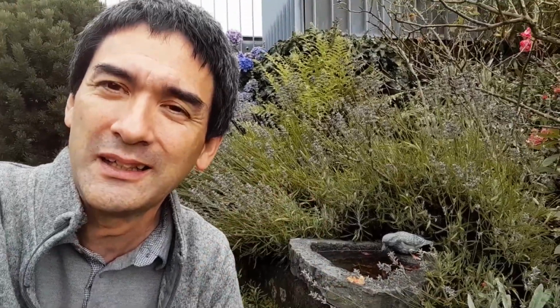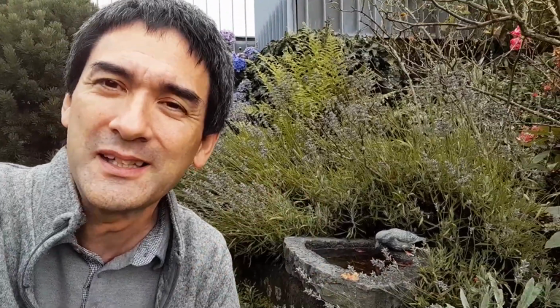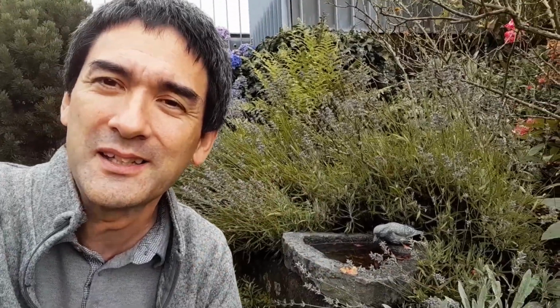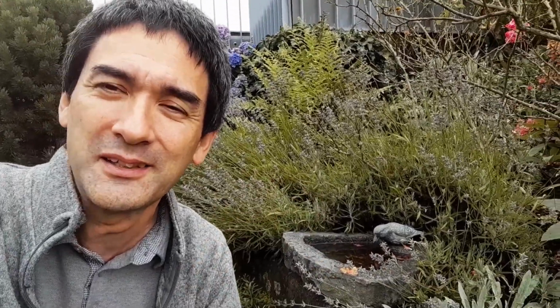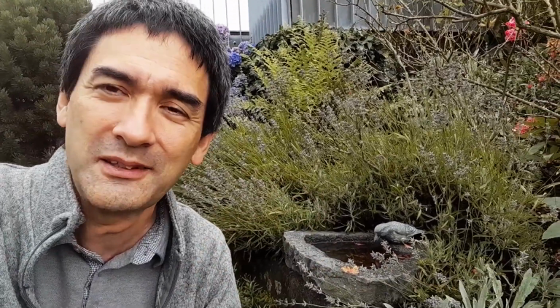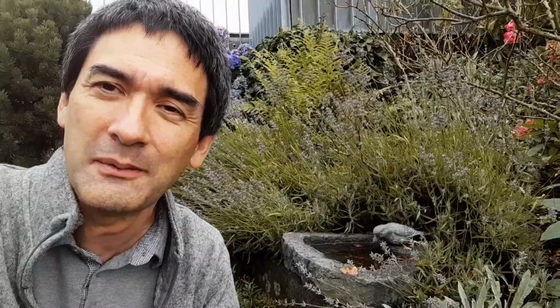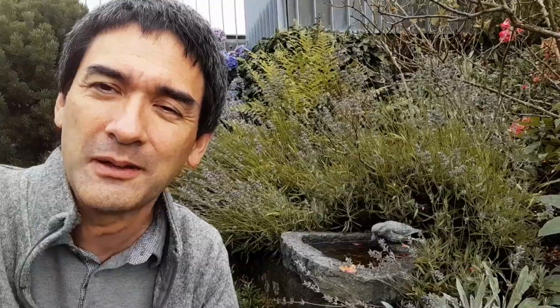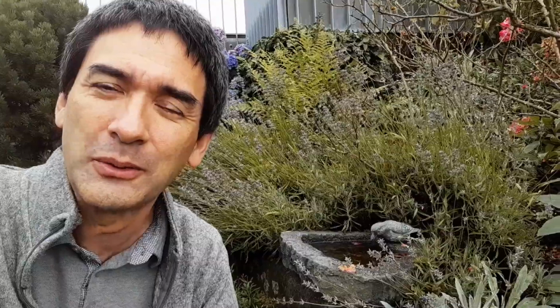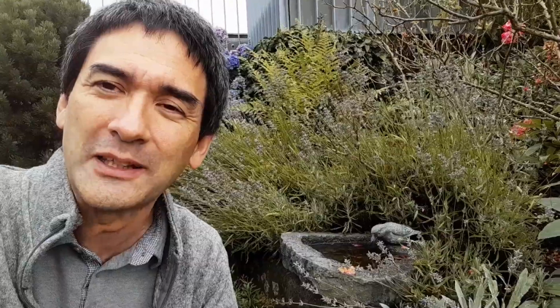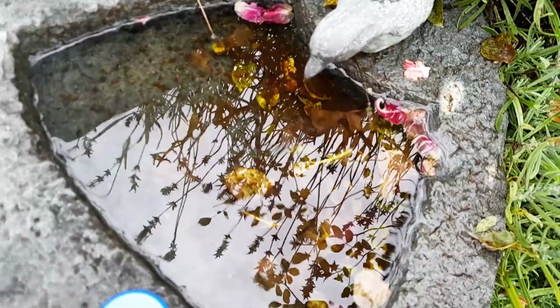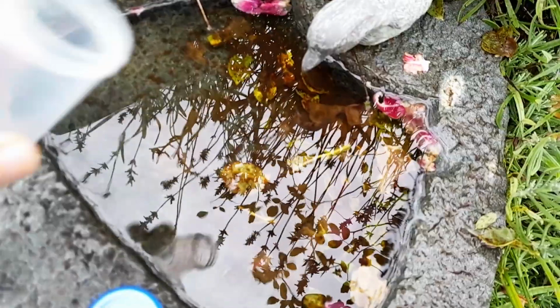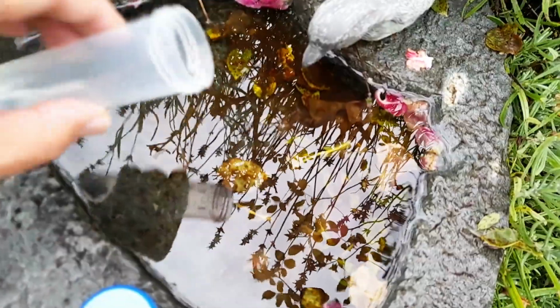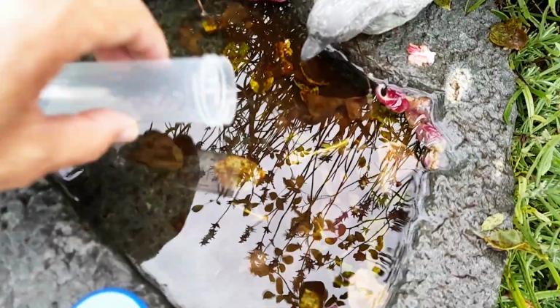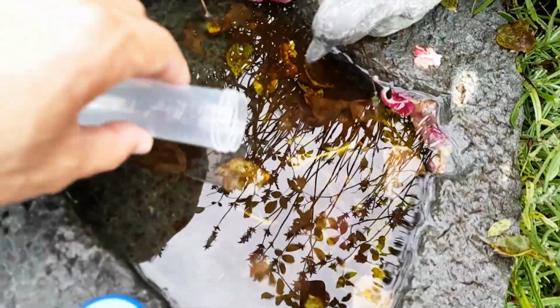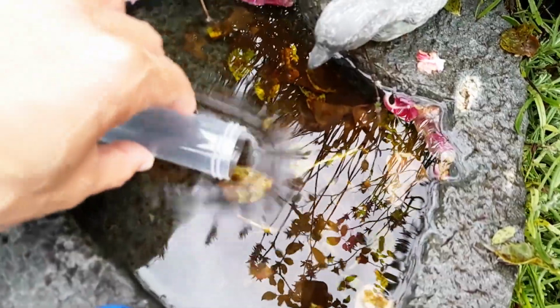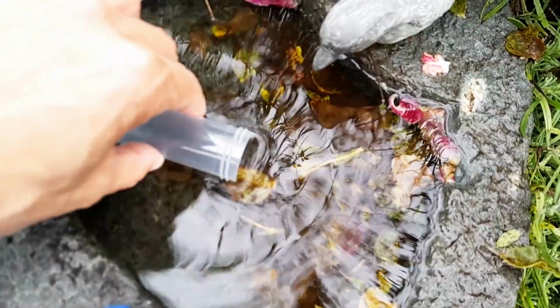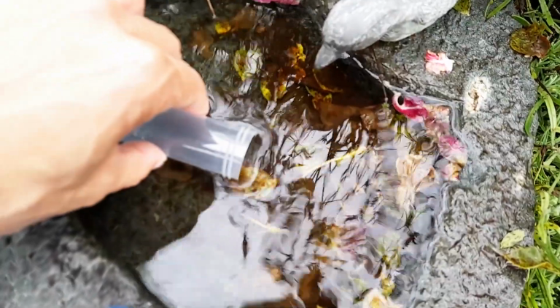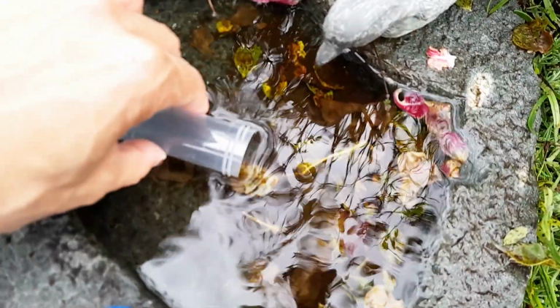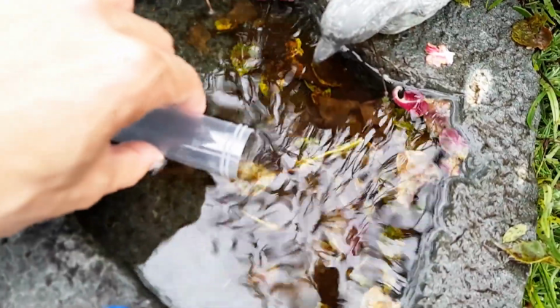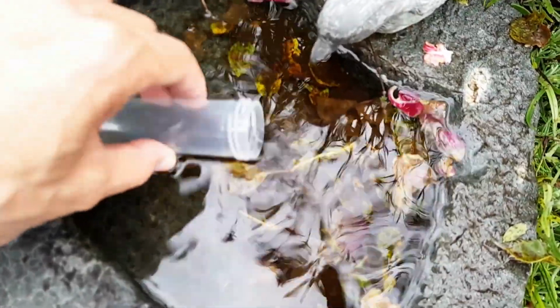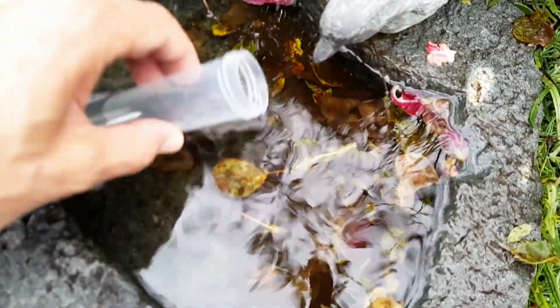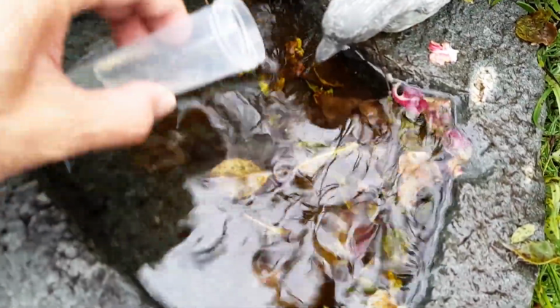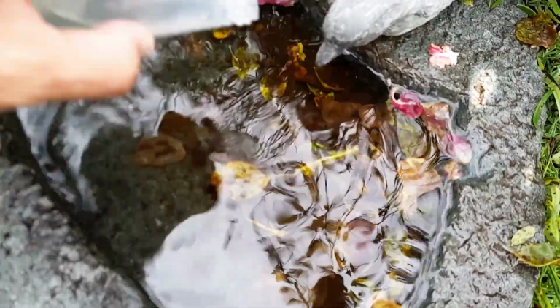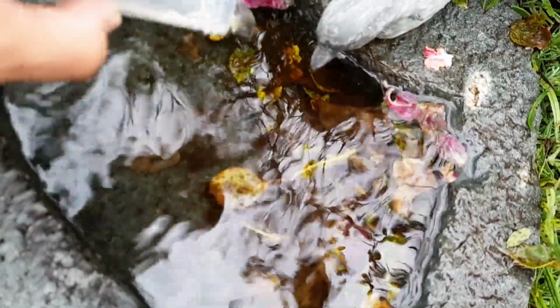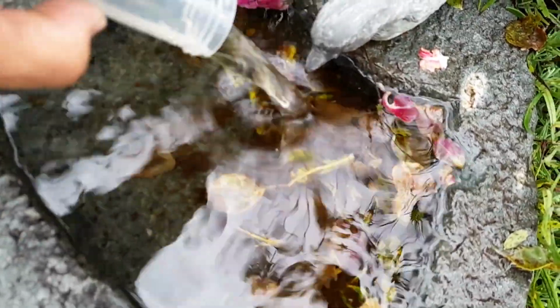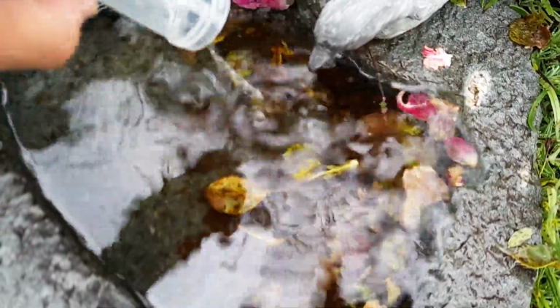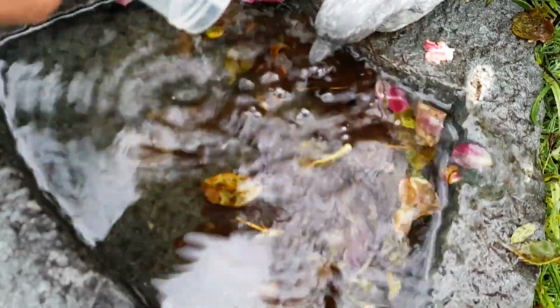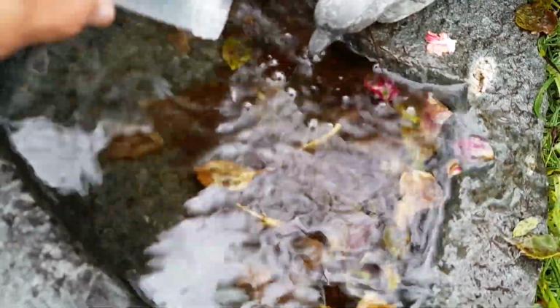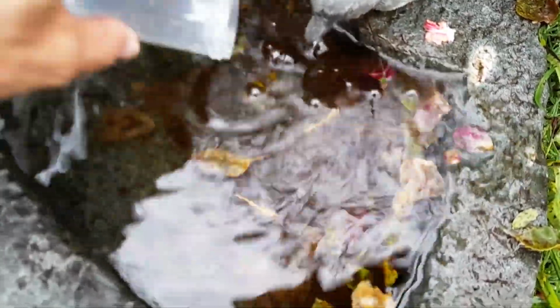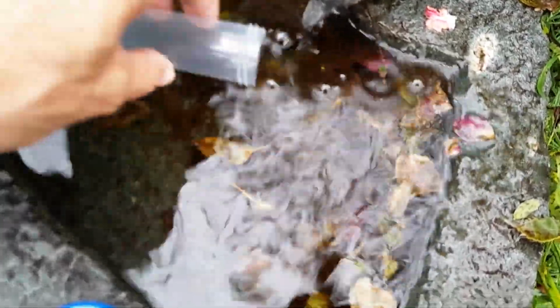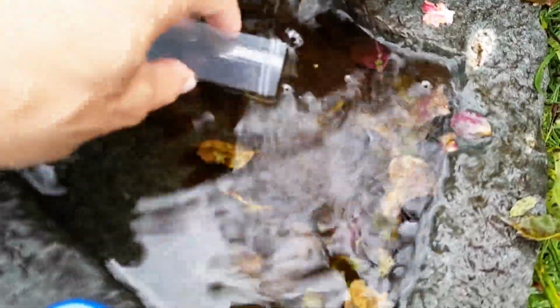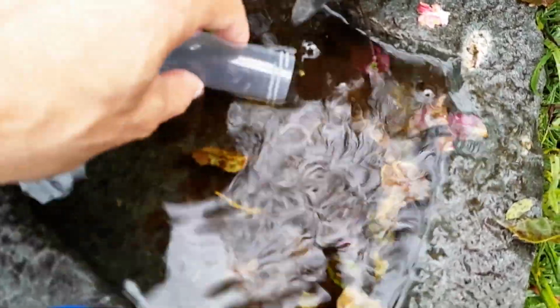Let's collect the water sample, put it under the microscope, and let's hope for the best.